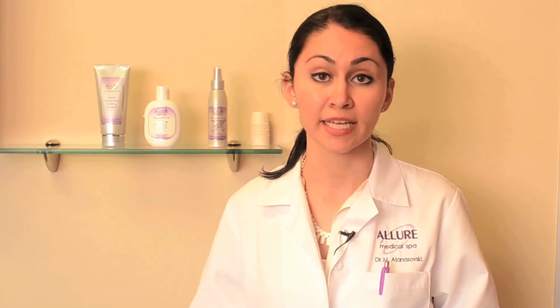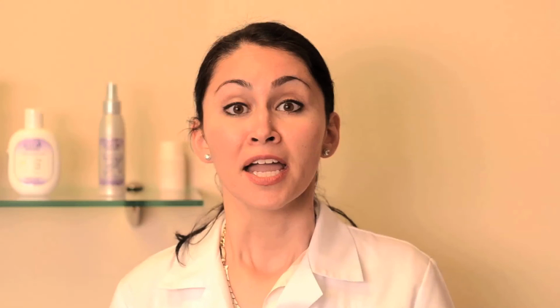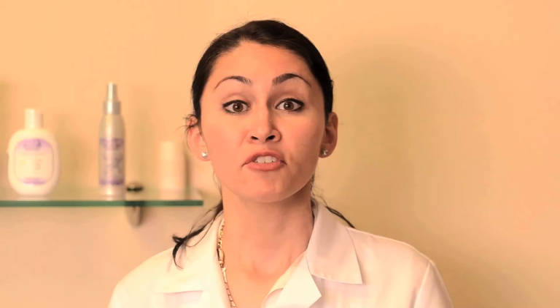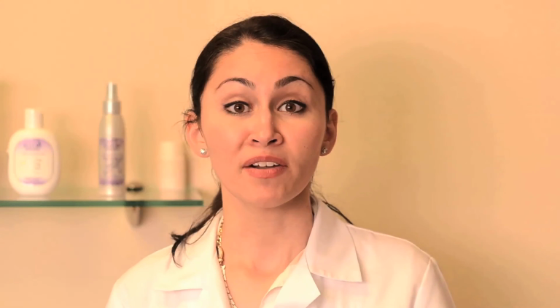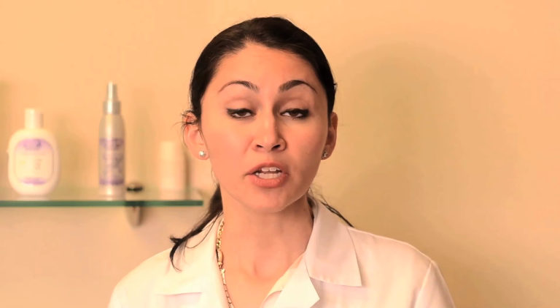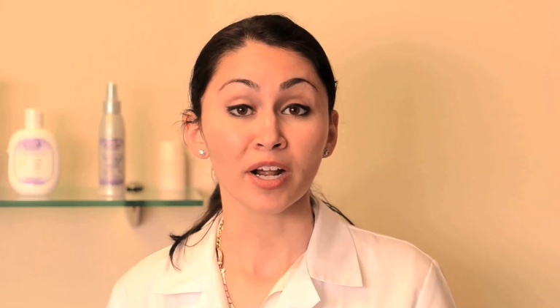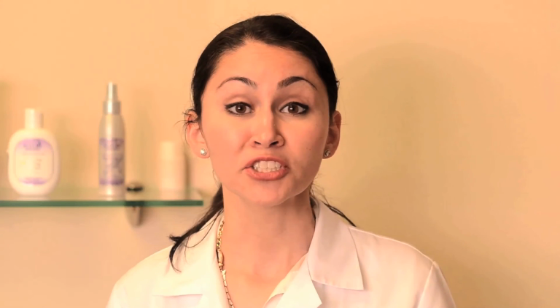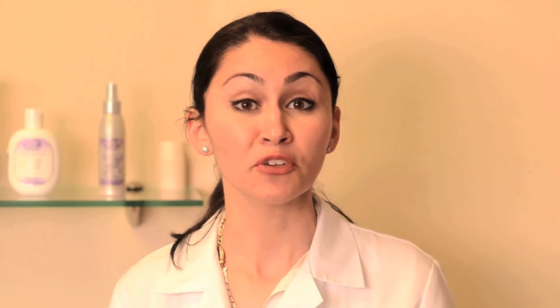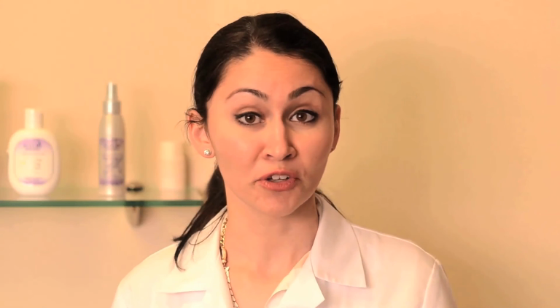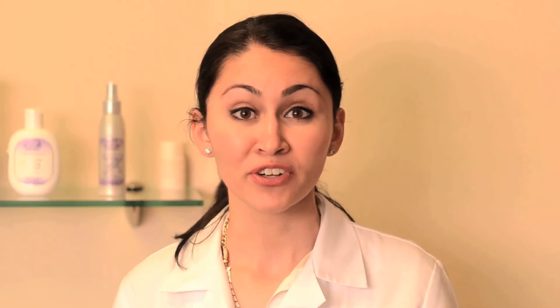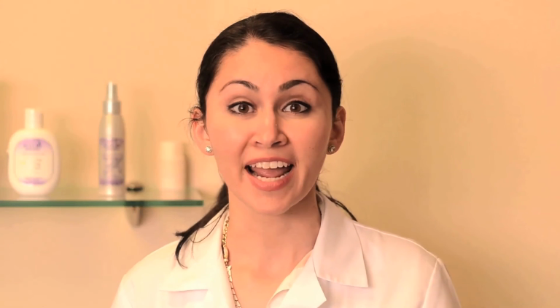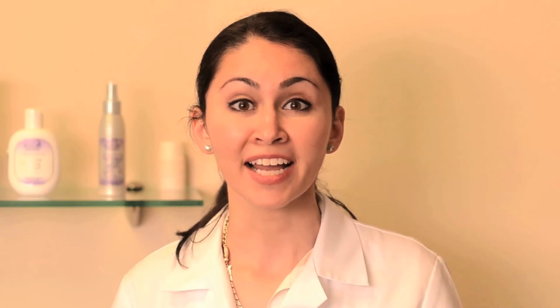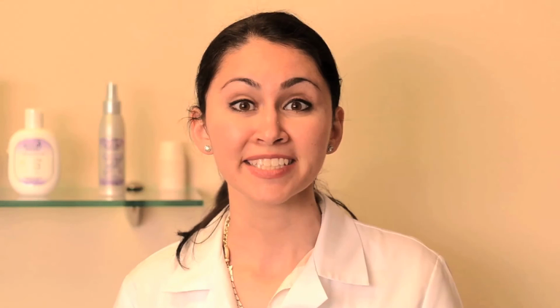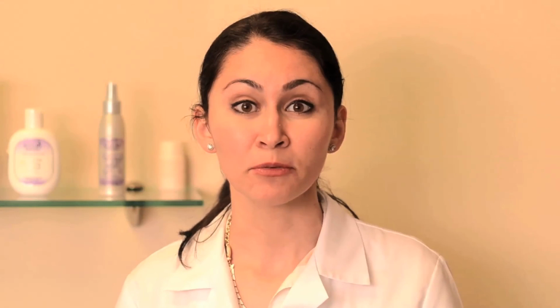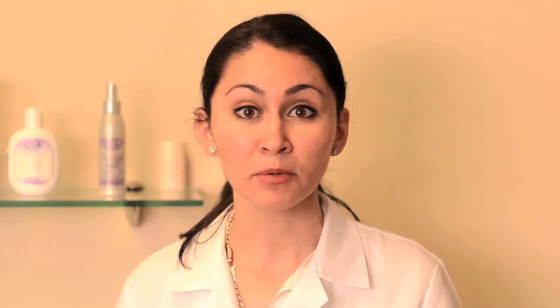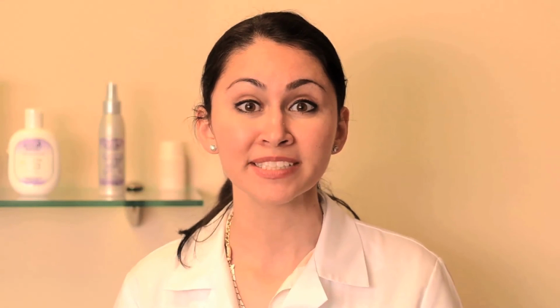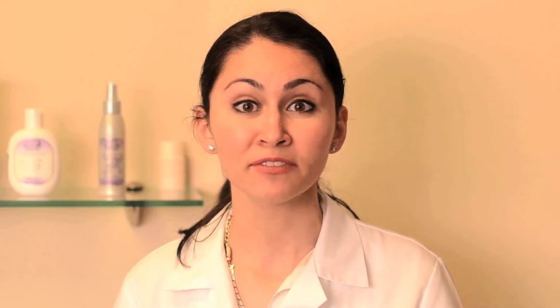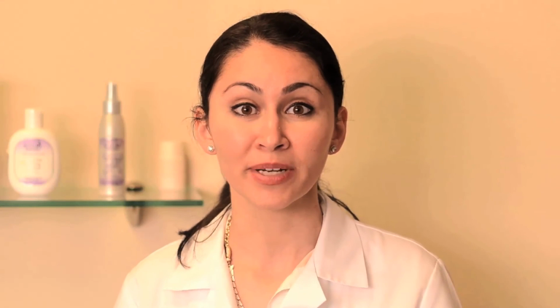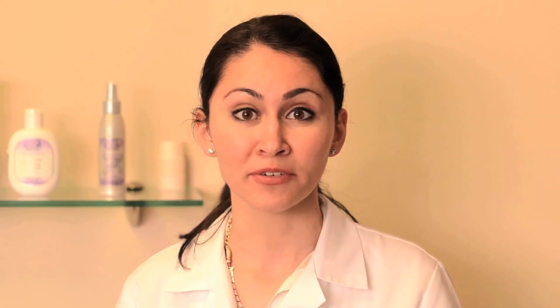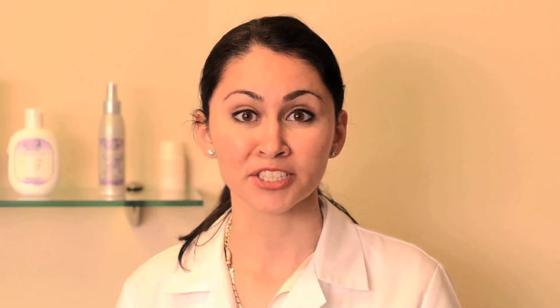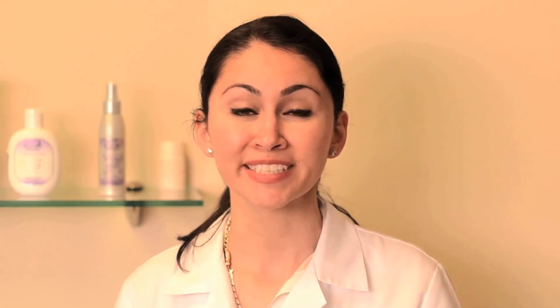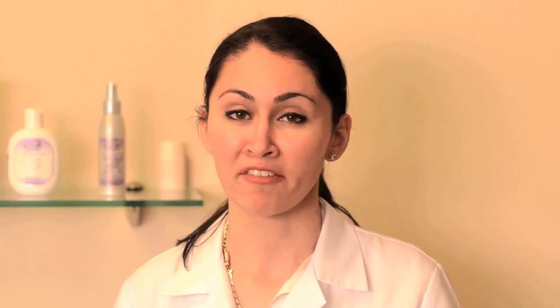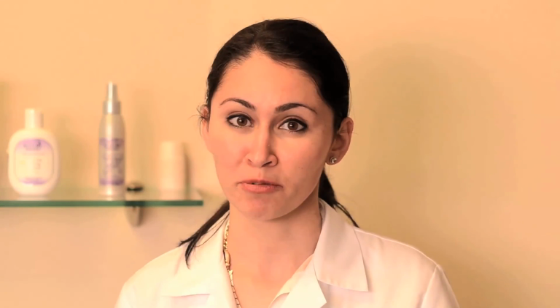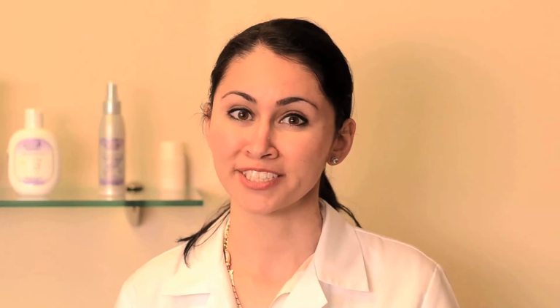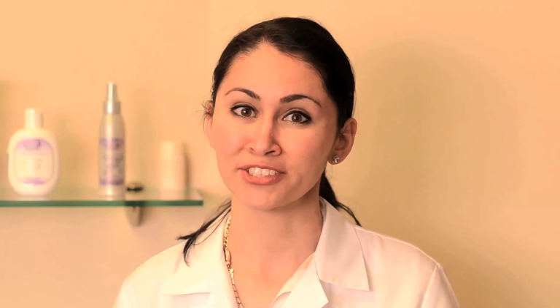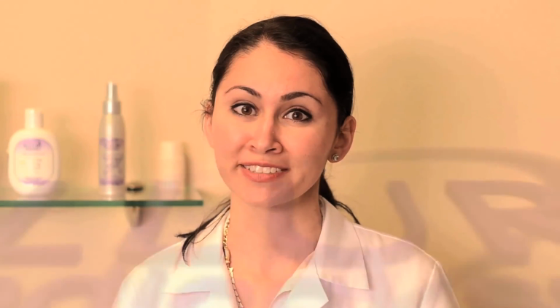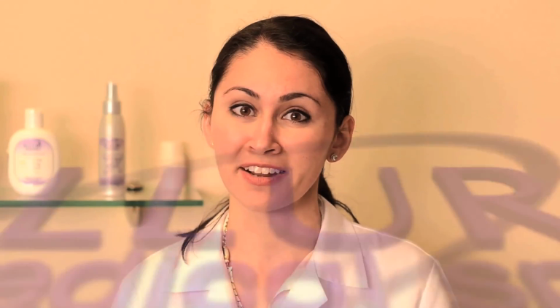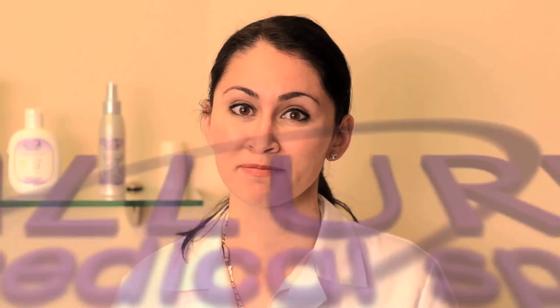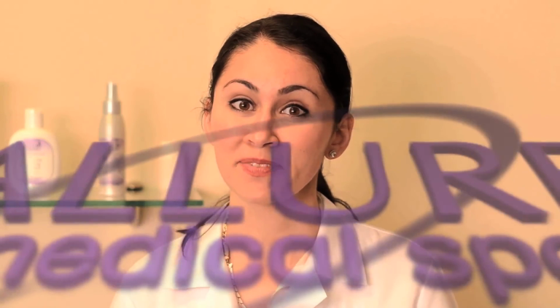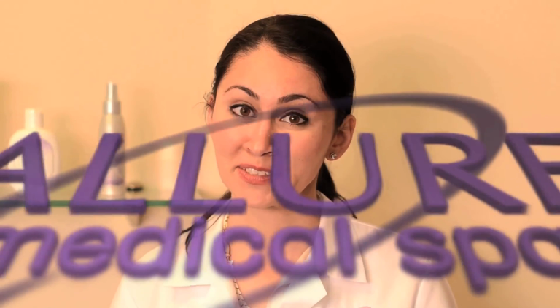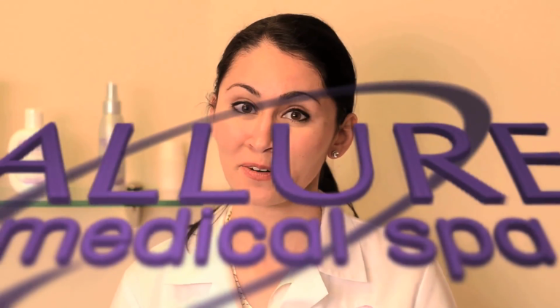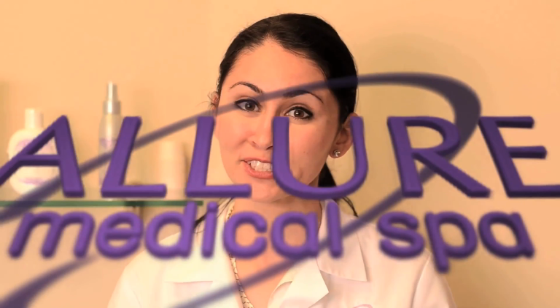If you have any questions feel free to ask and you will receive written directions after your procedure is done. Thanks for watching.